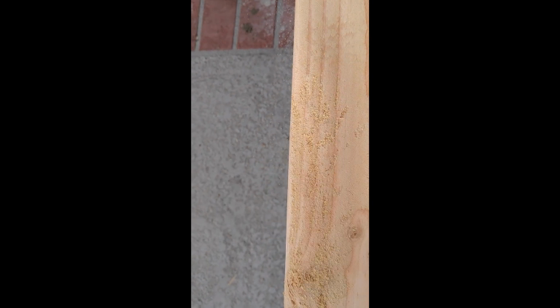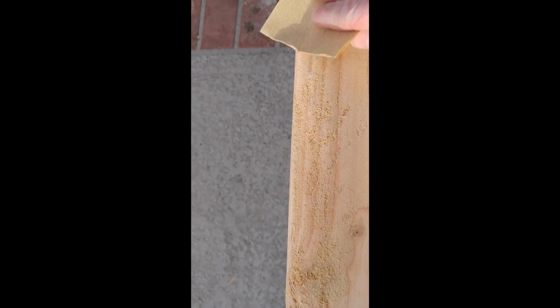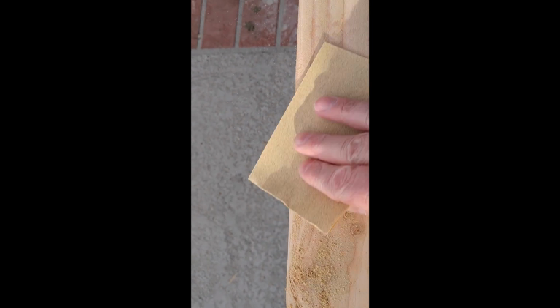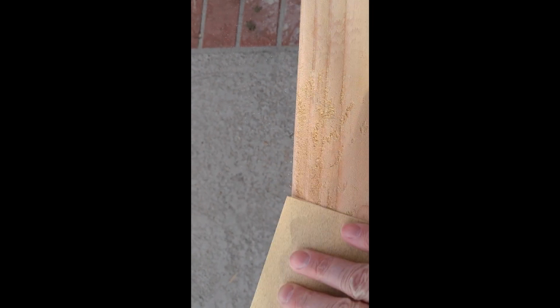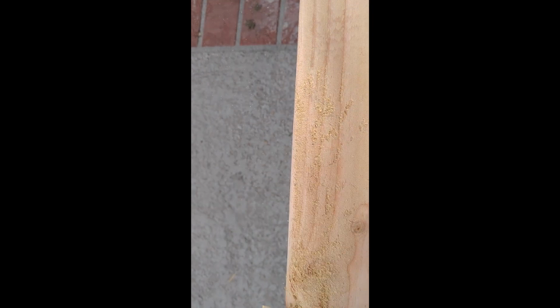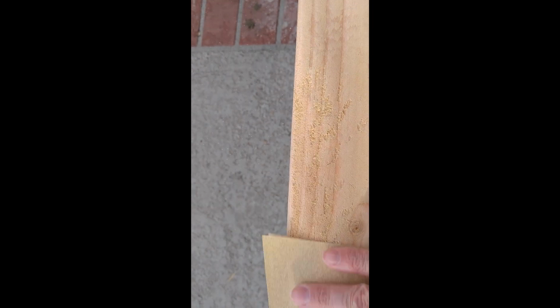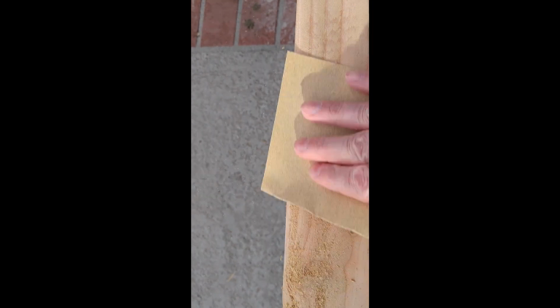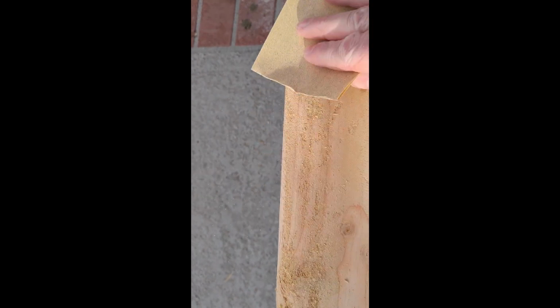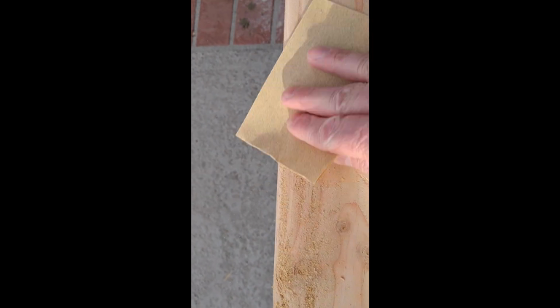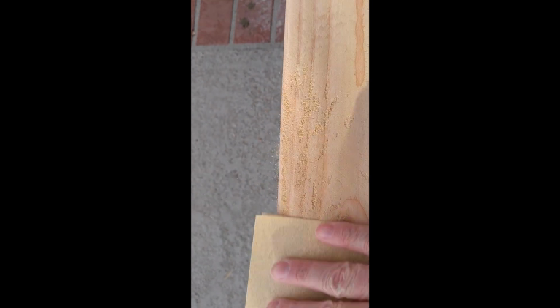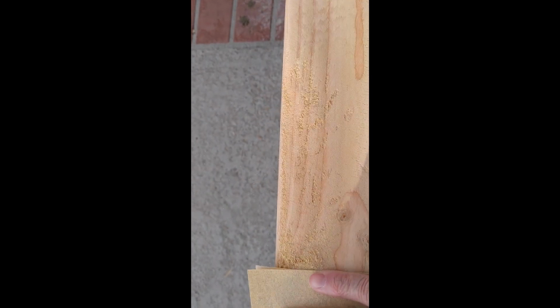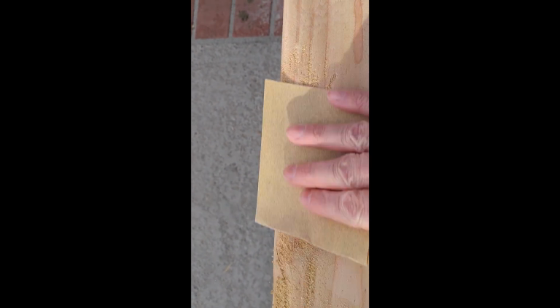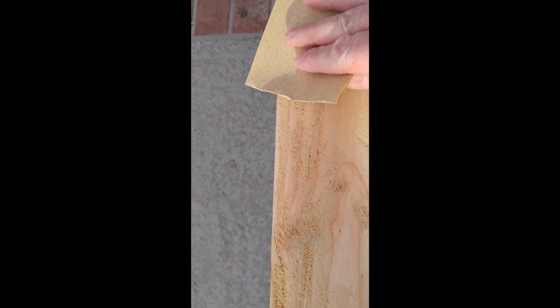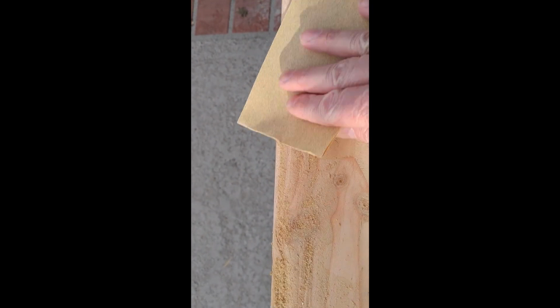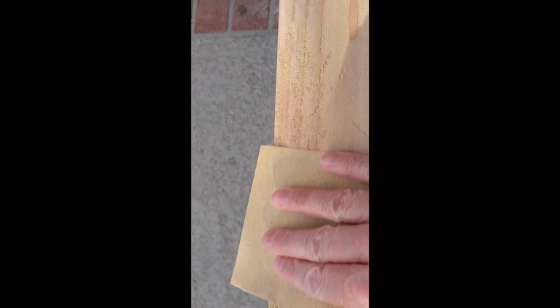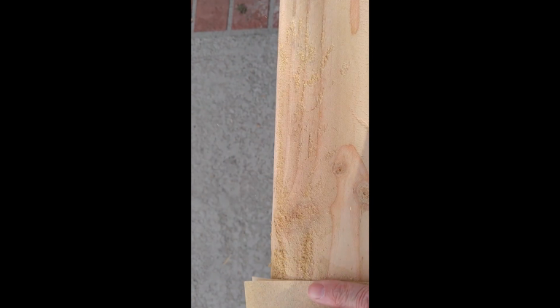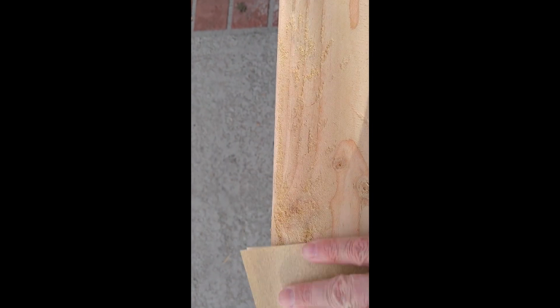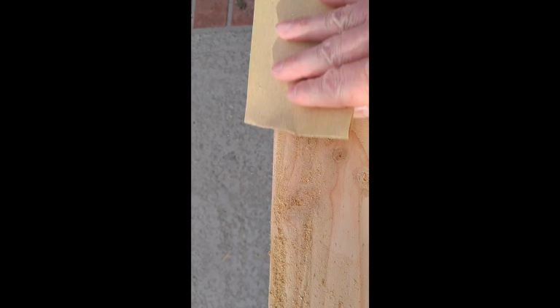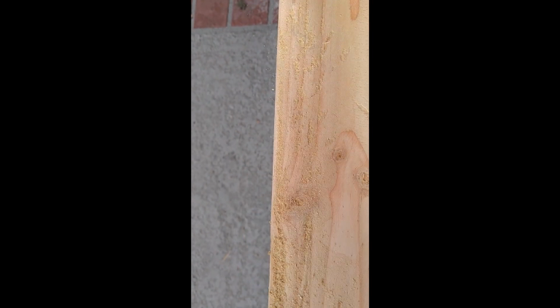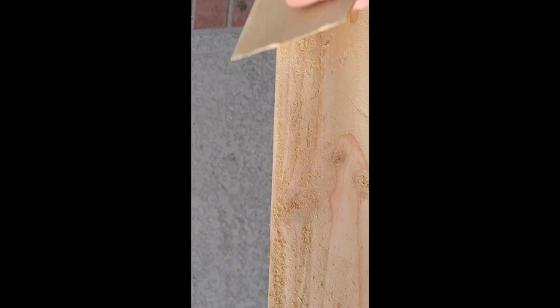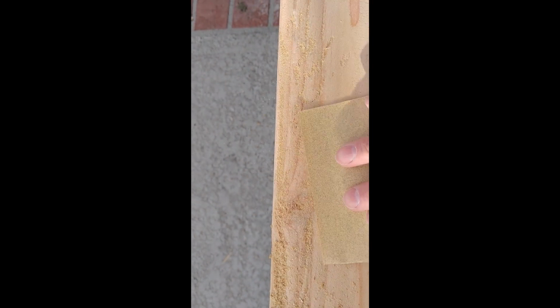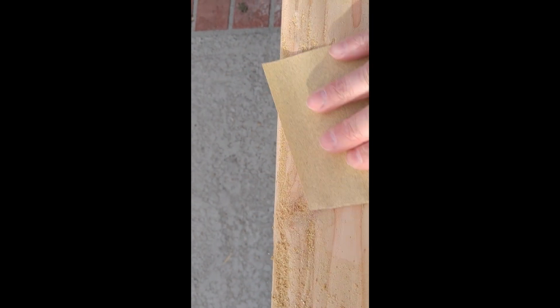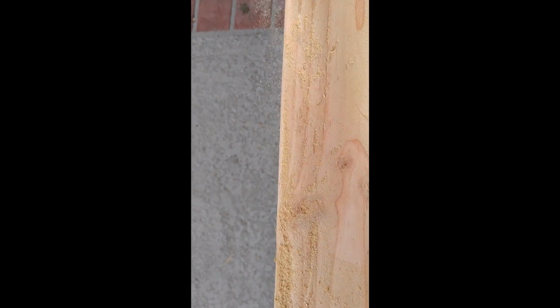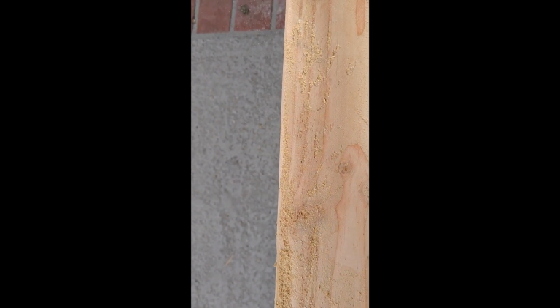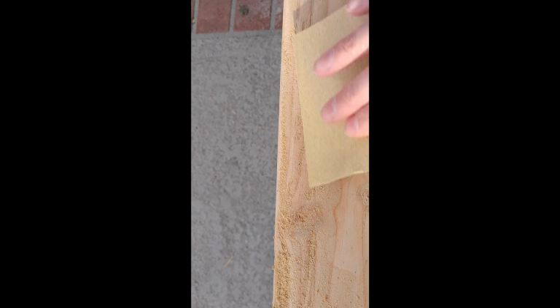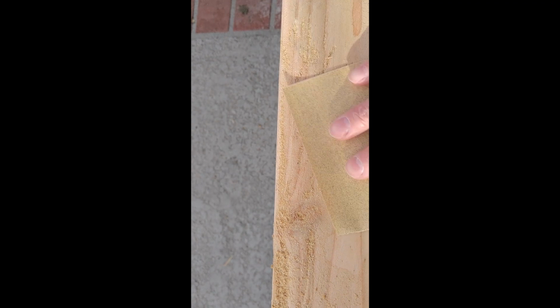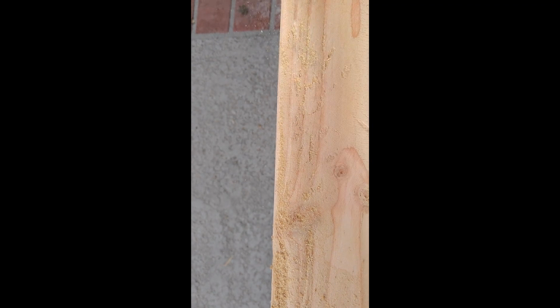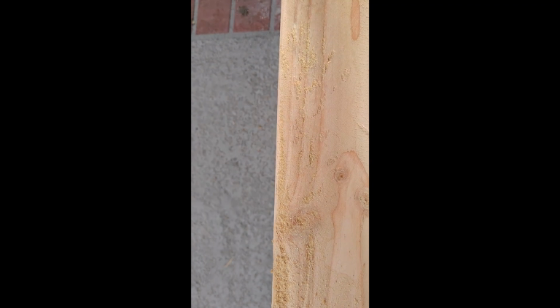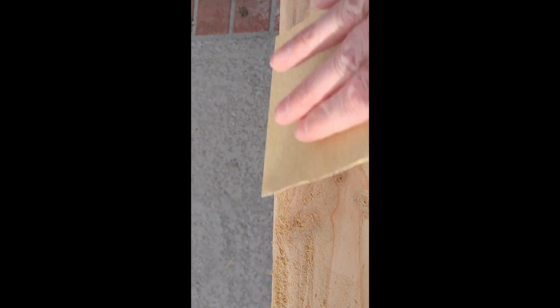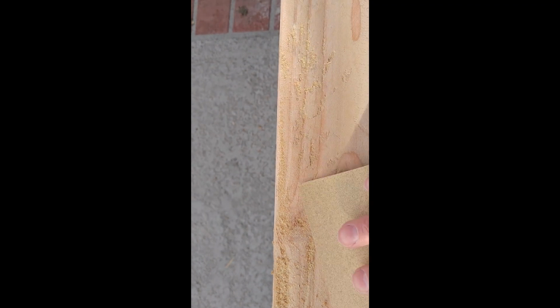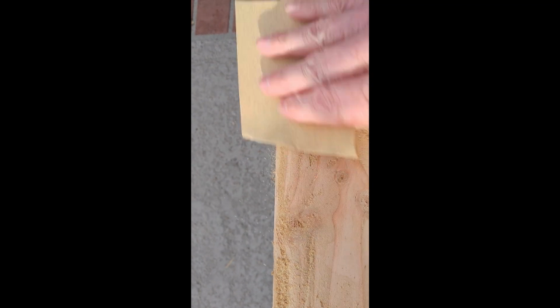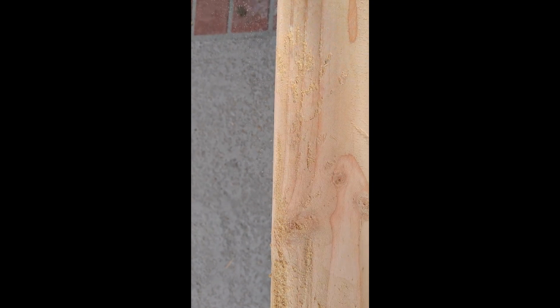Now I'm sanding off all of my excess dried glue and sawdust to smooth out all of my pieces.